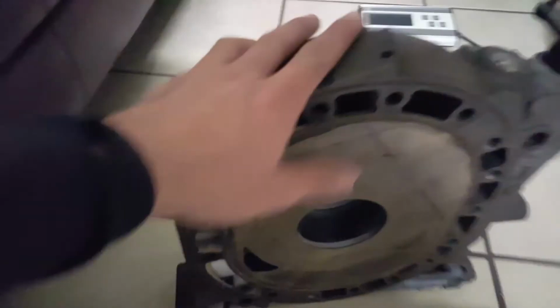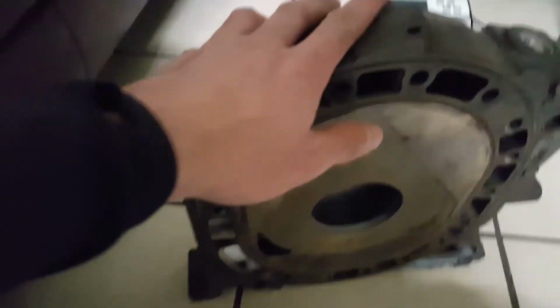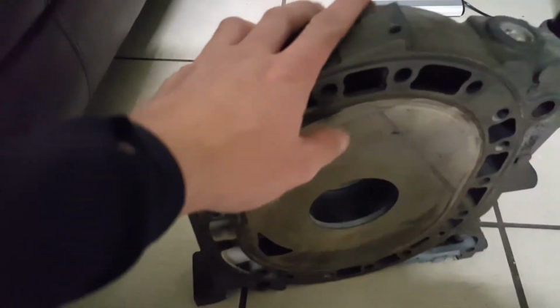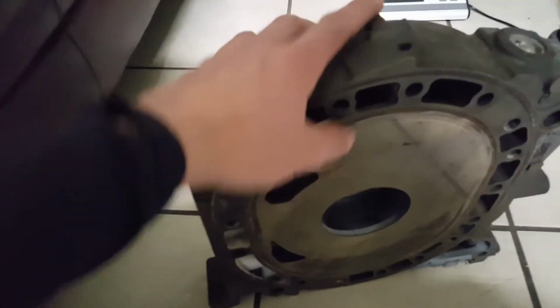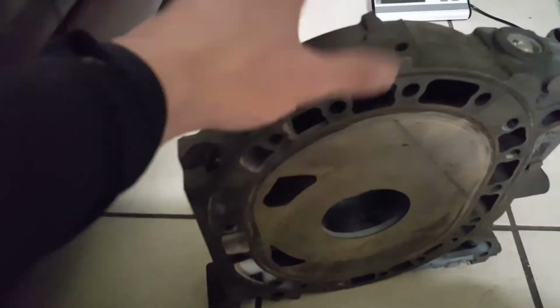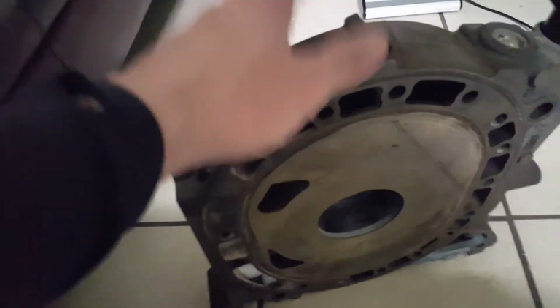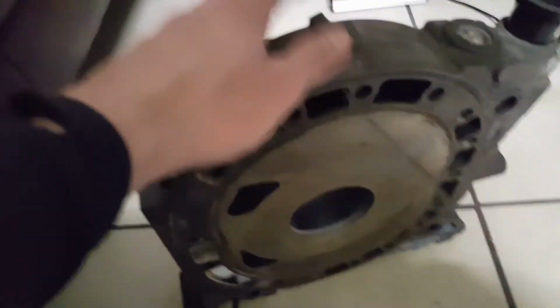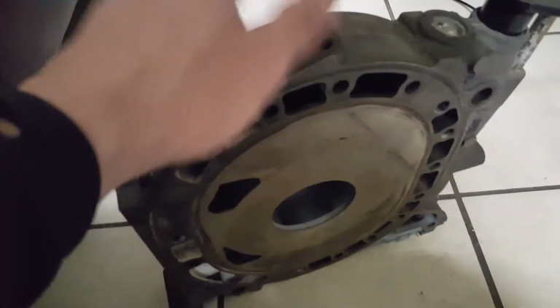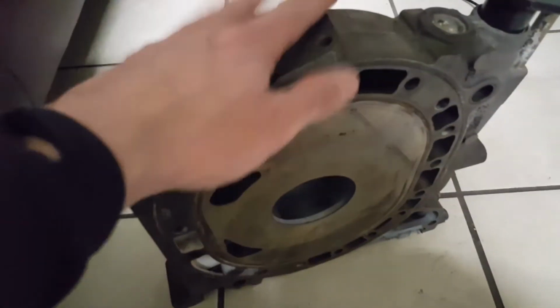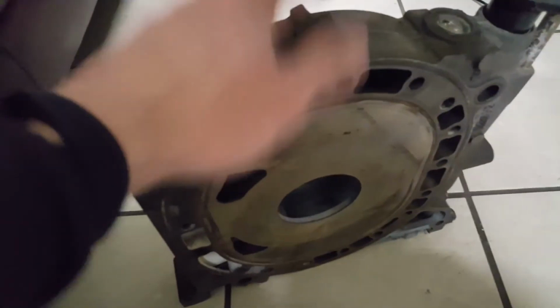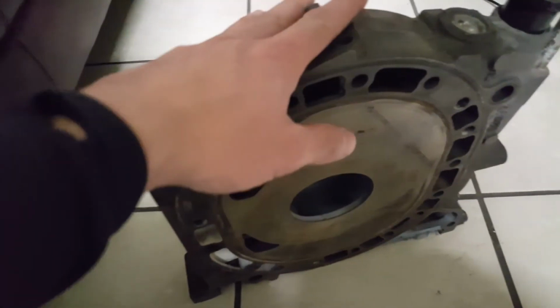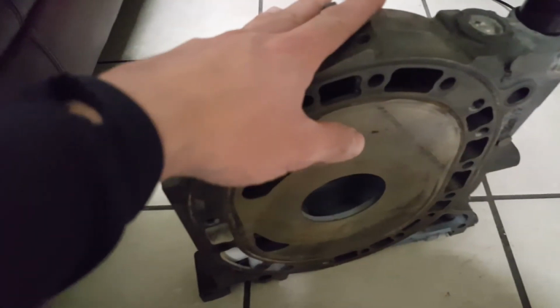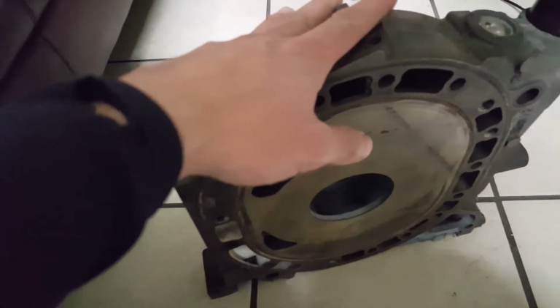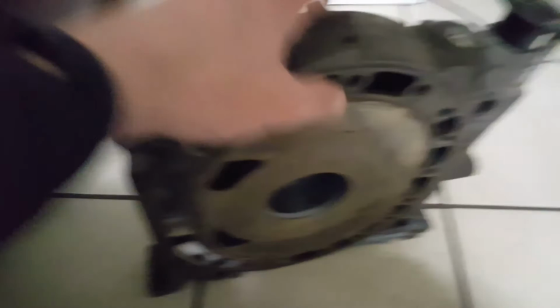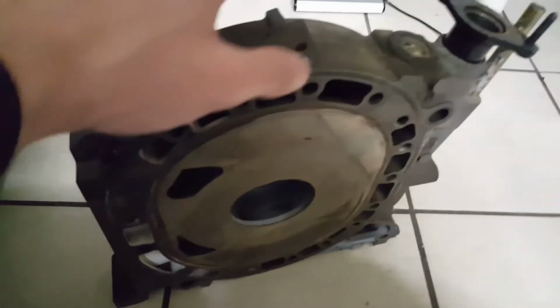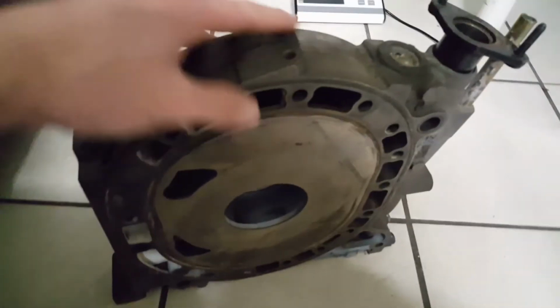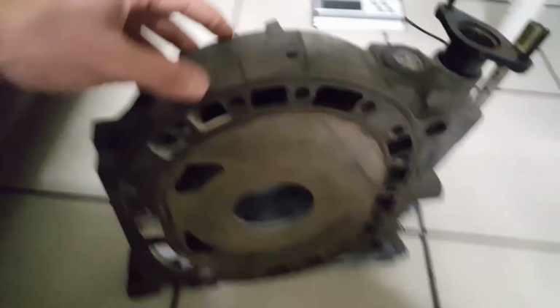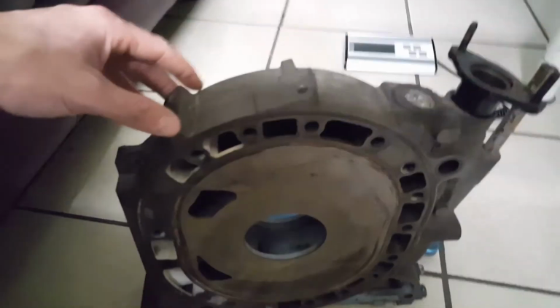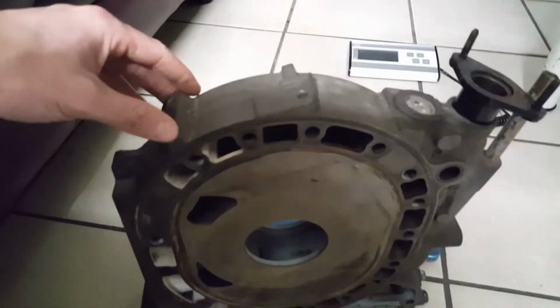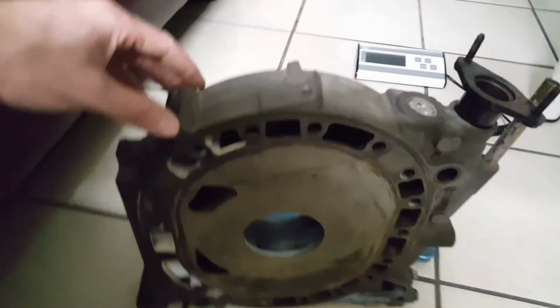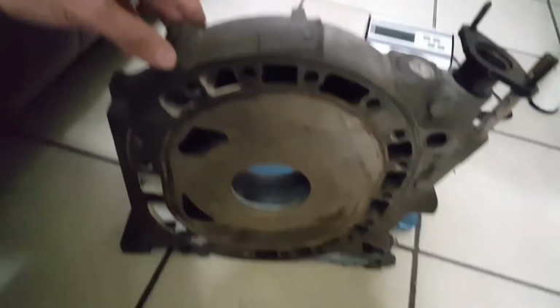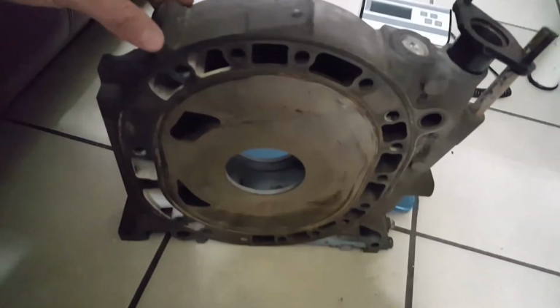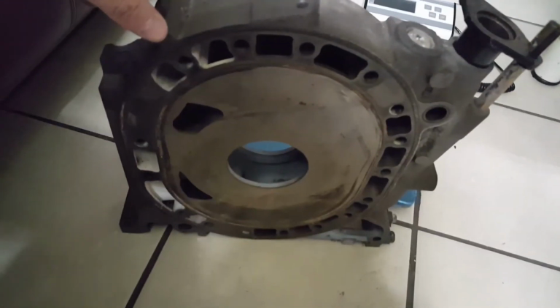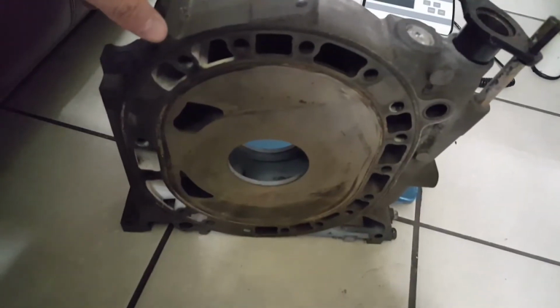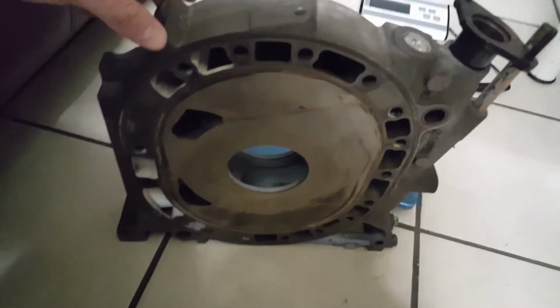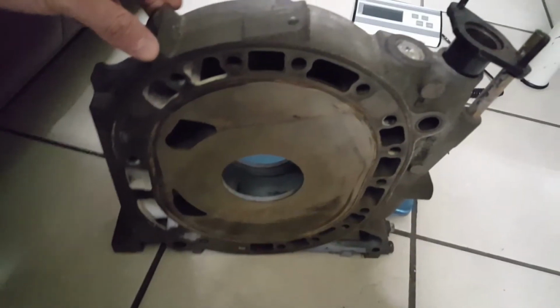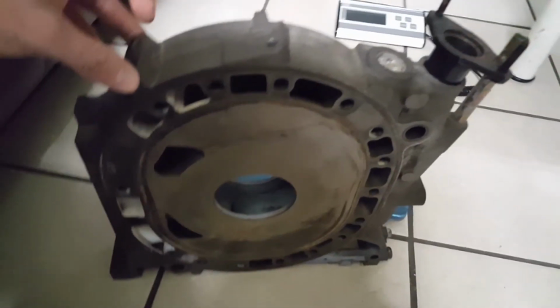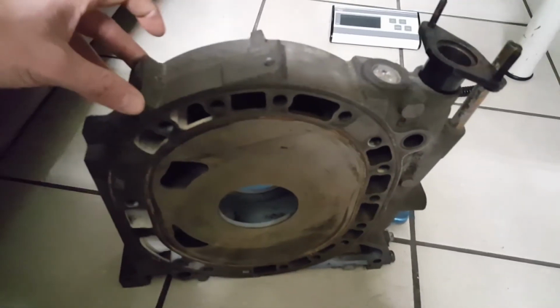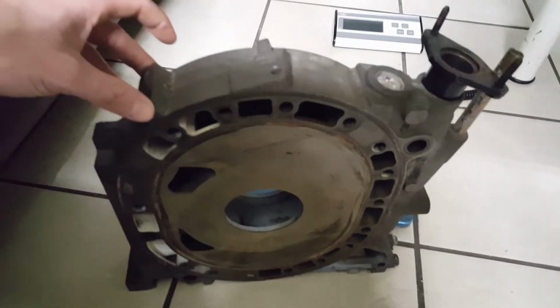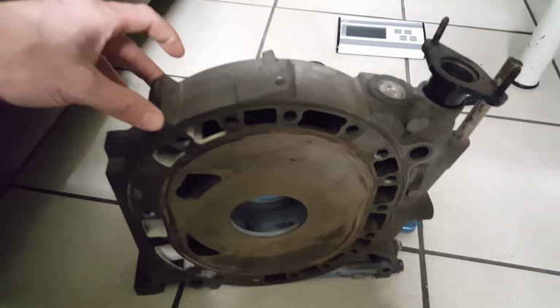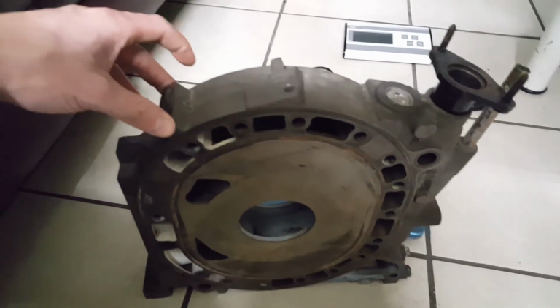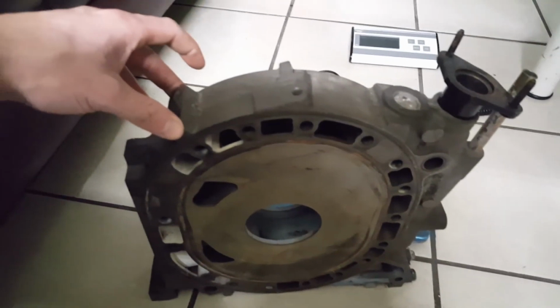For those wondering how much it weighs — almost 27 pounds, 26.6.